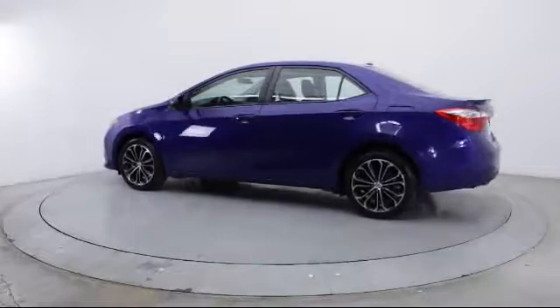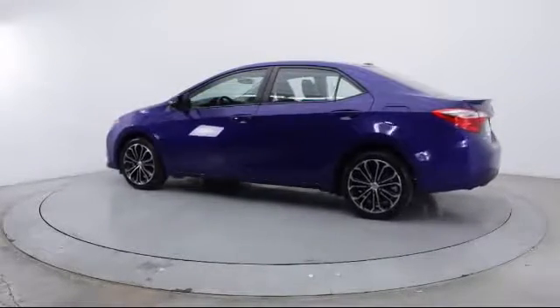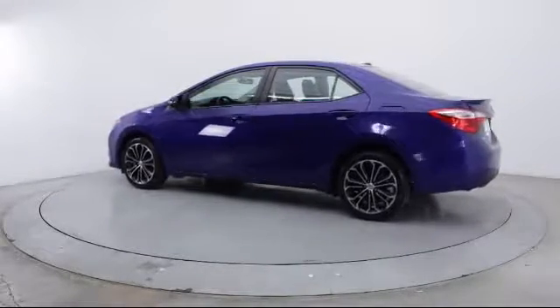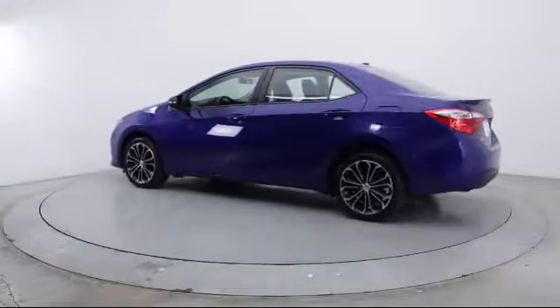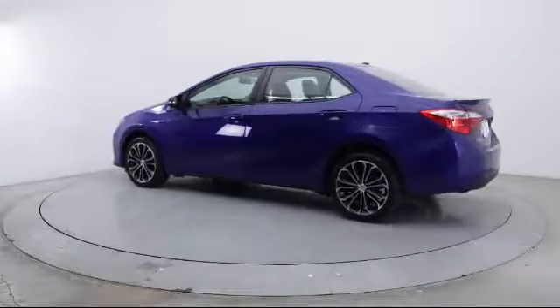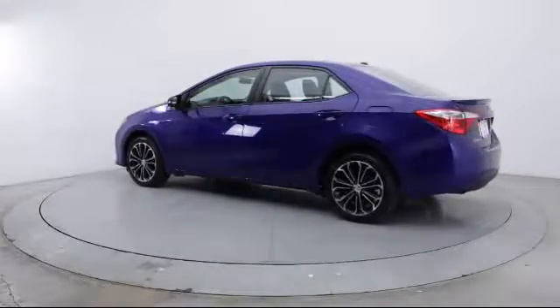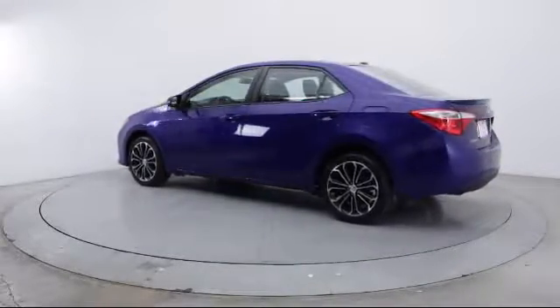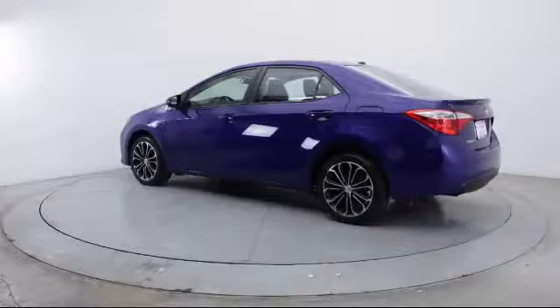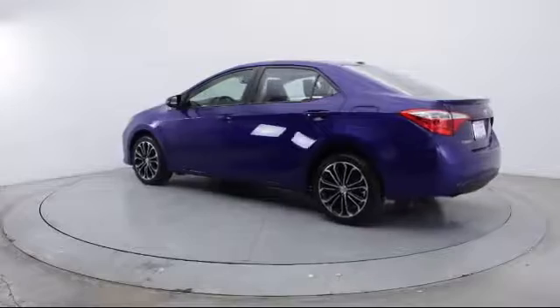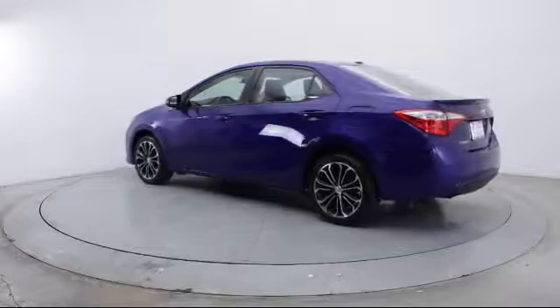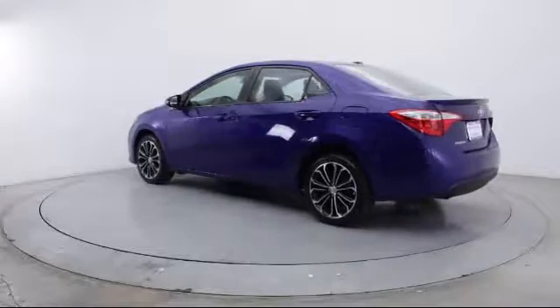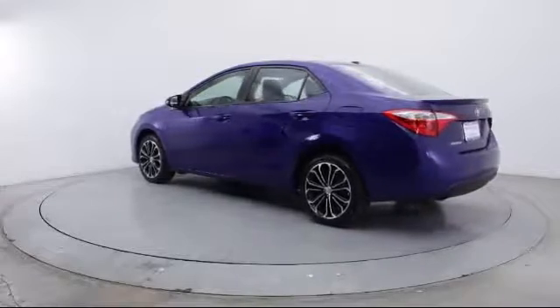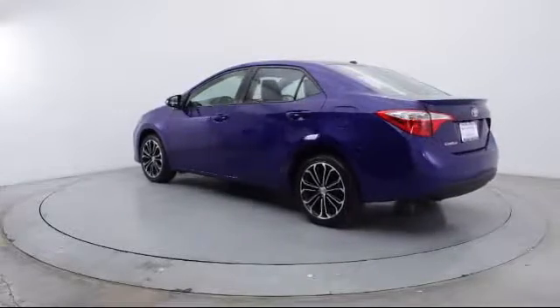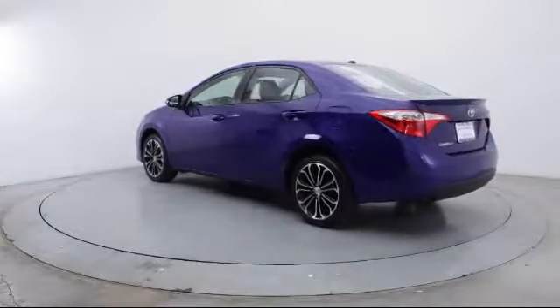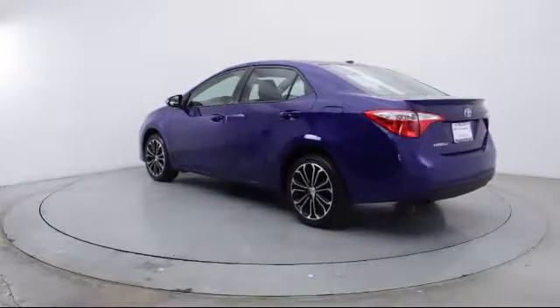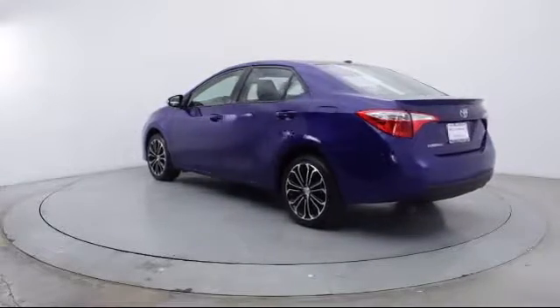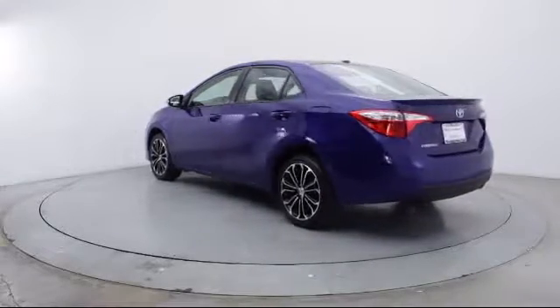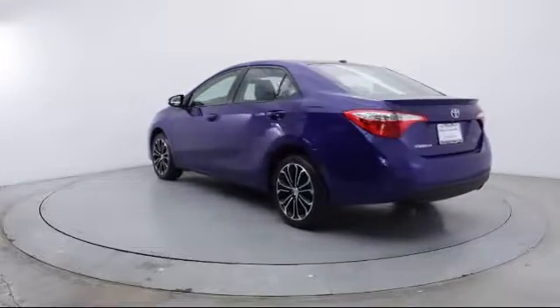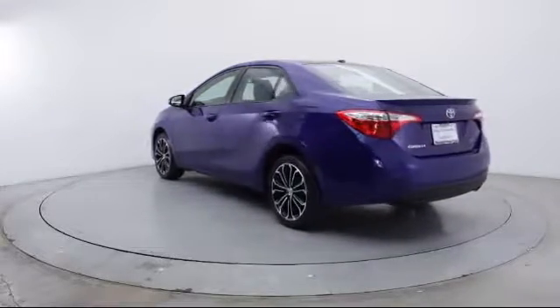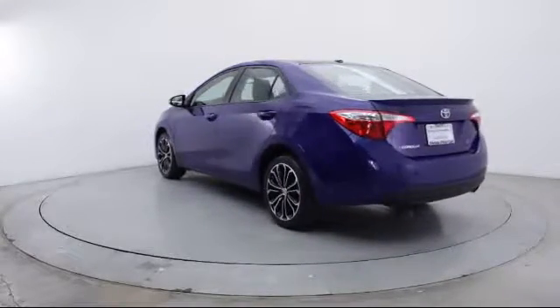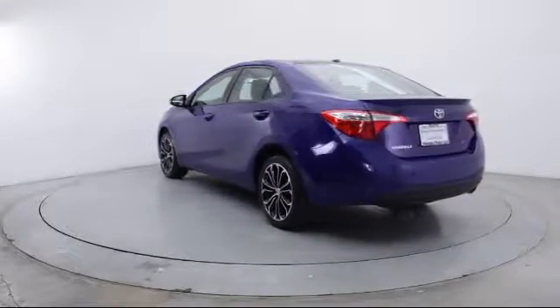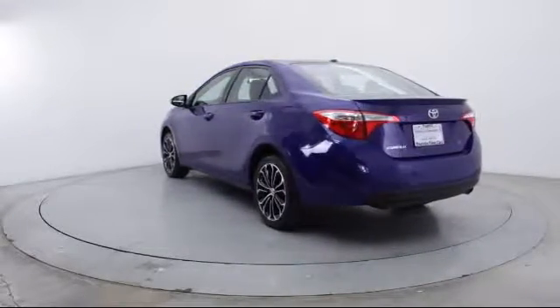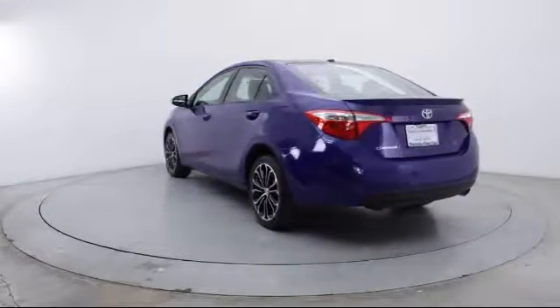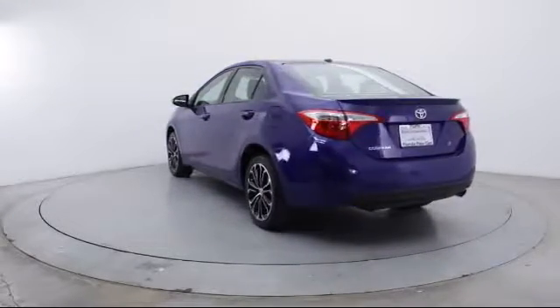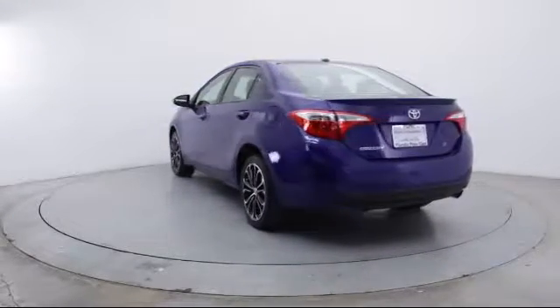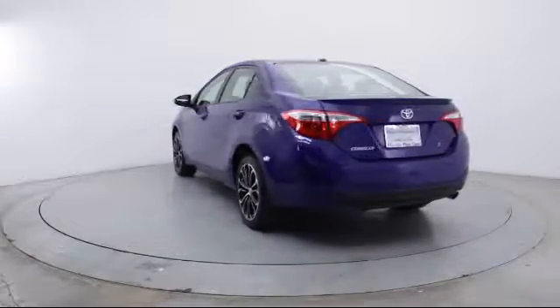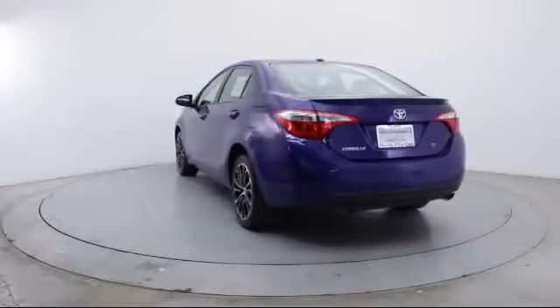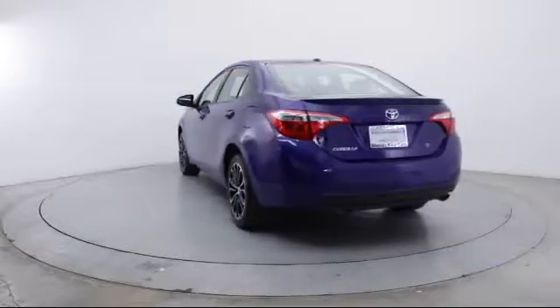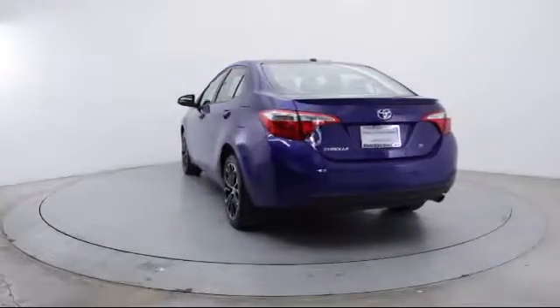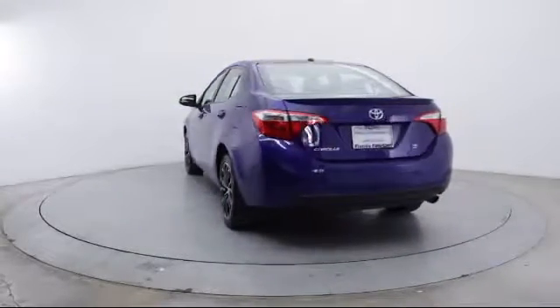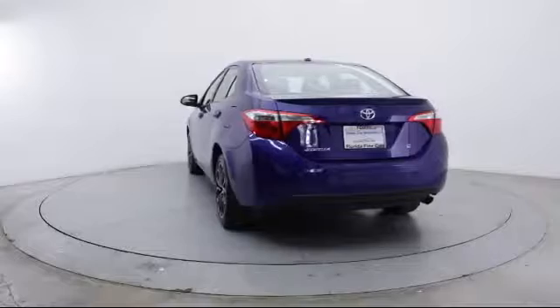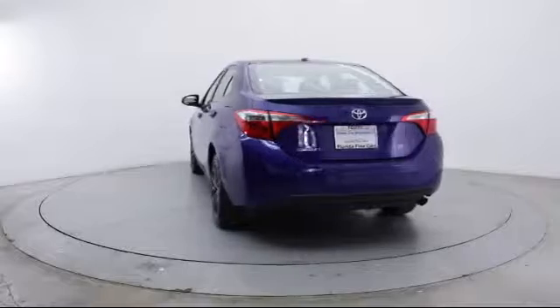It also features side airbags, anti-lock braking, telescoping steering wheel, and bucket seats, and has less than 25,000 miles on the odometer.